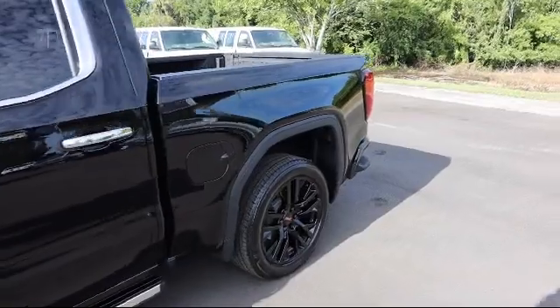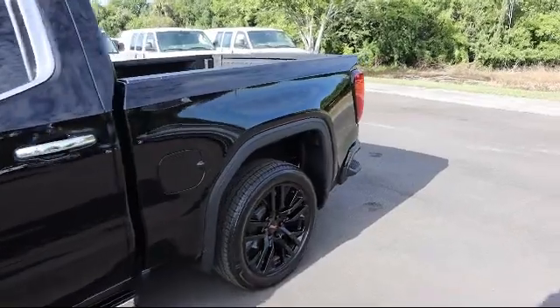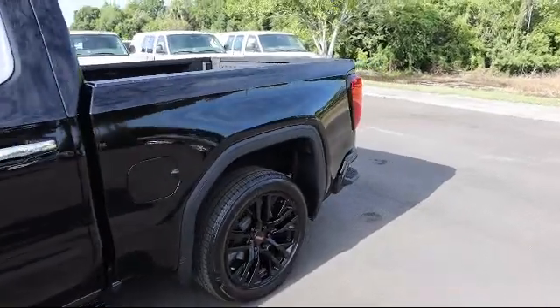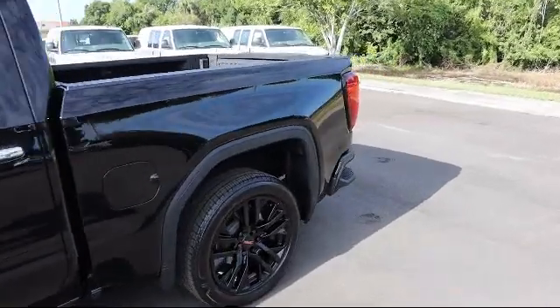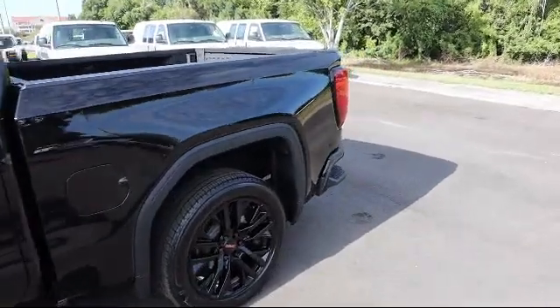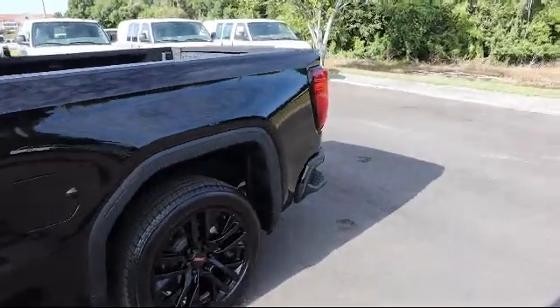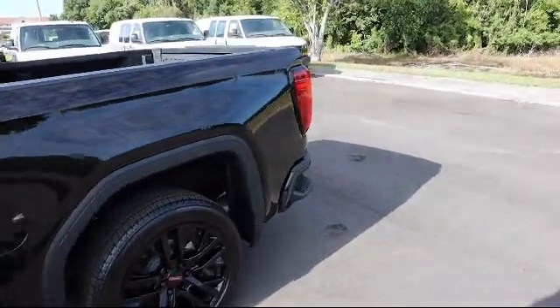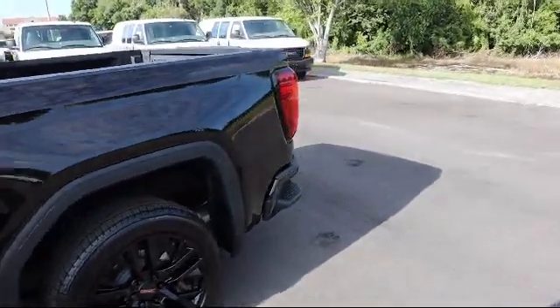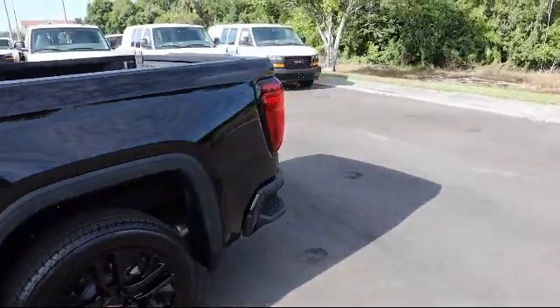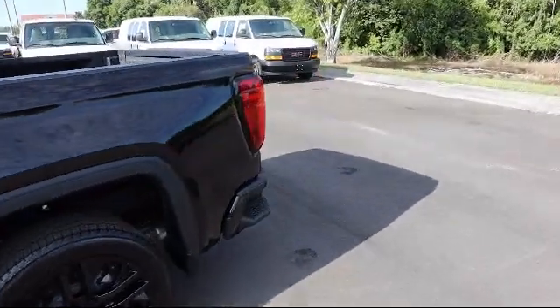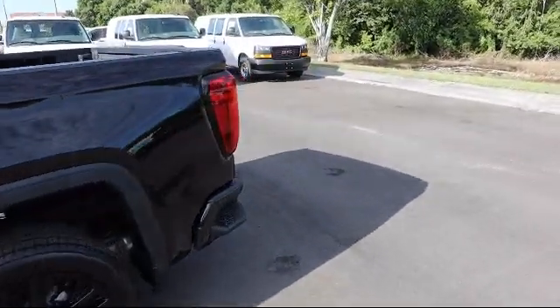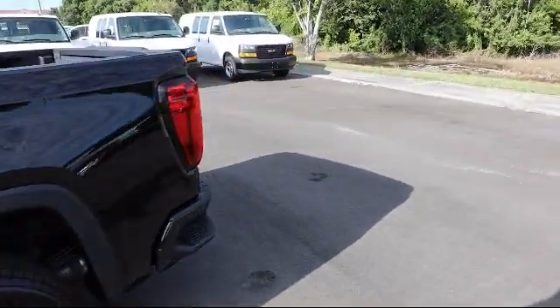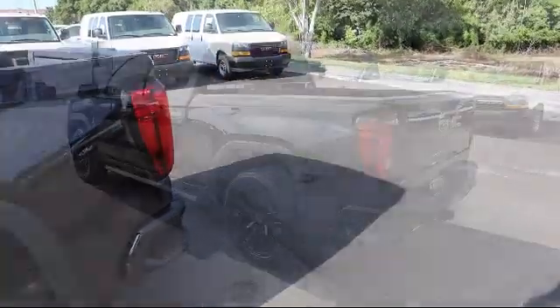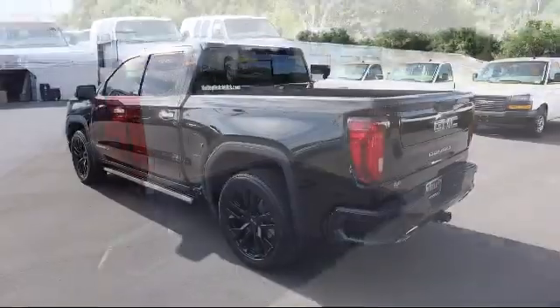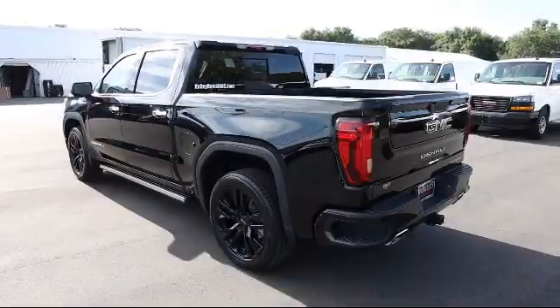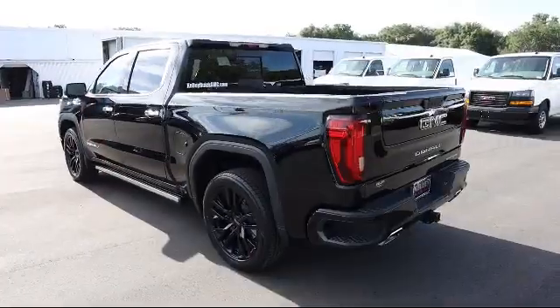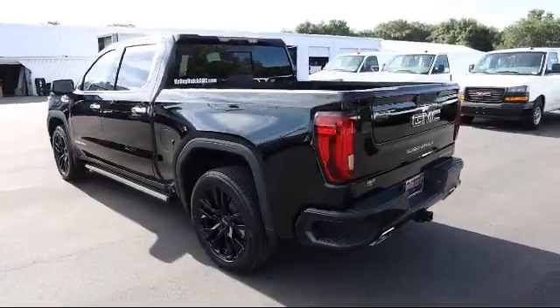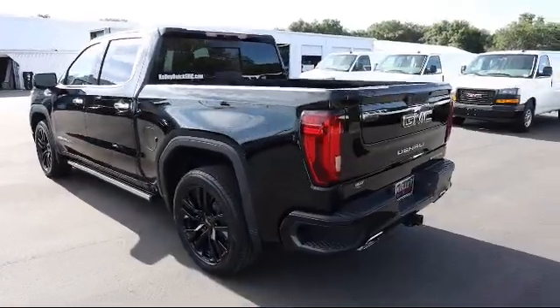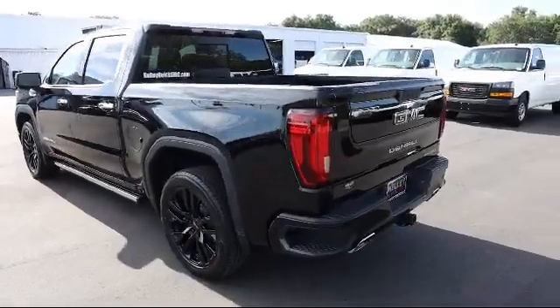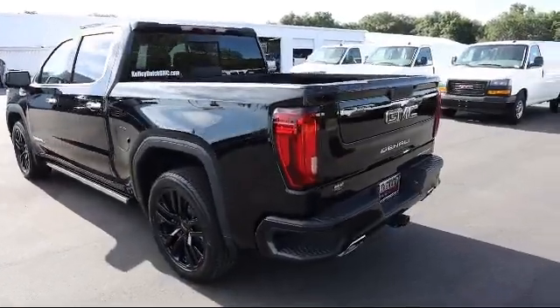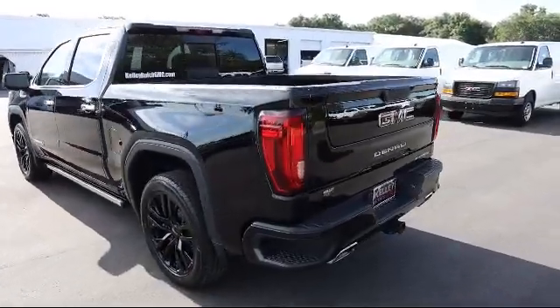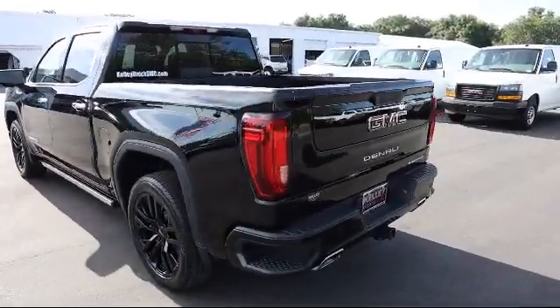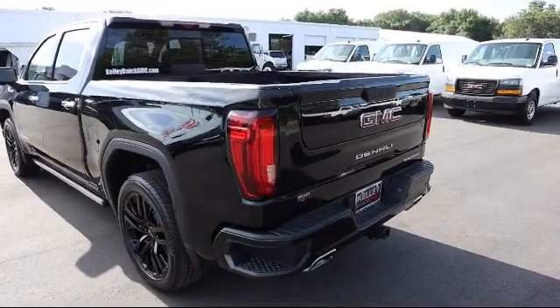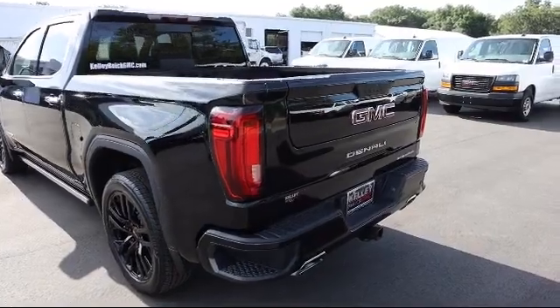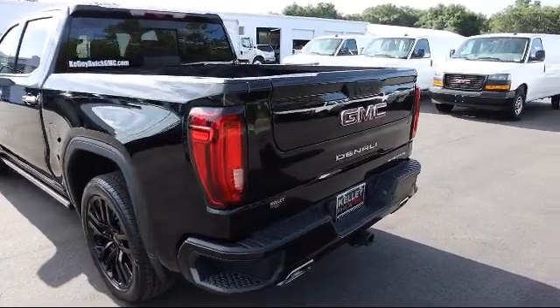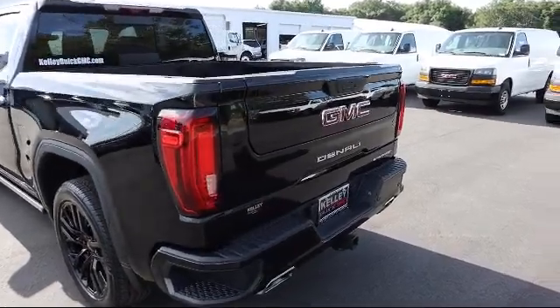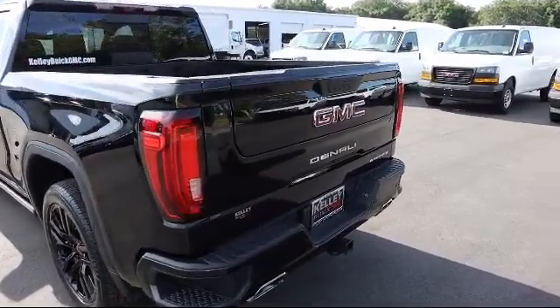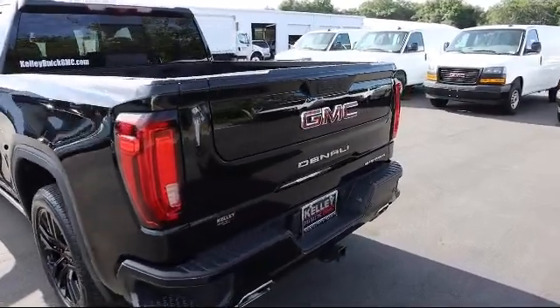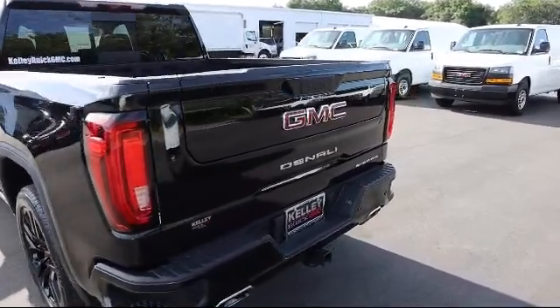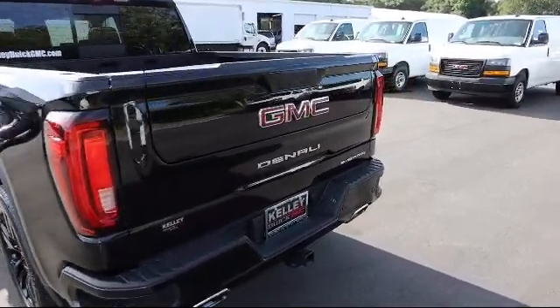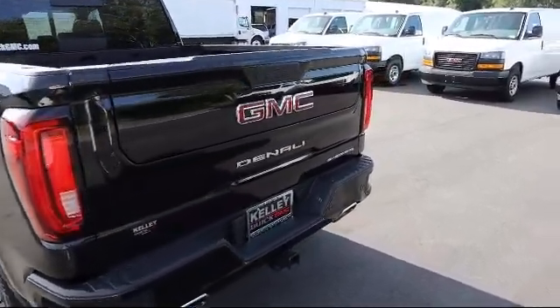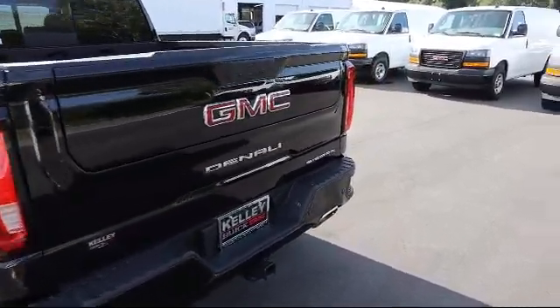It also features four wheel drive, power sunroof, Wi-Fi and hotspot capable, and has less than 5,000 miles on the odometer.